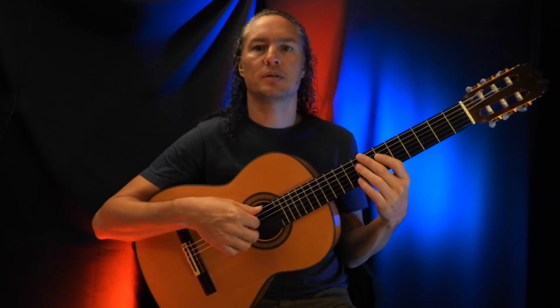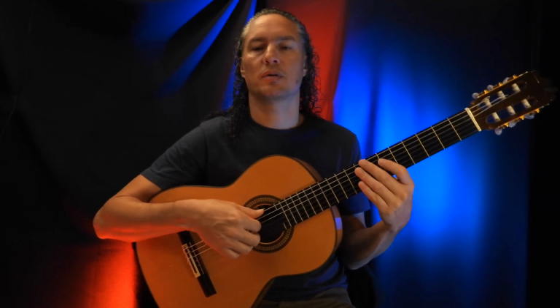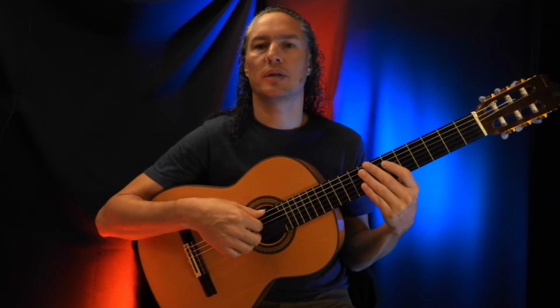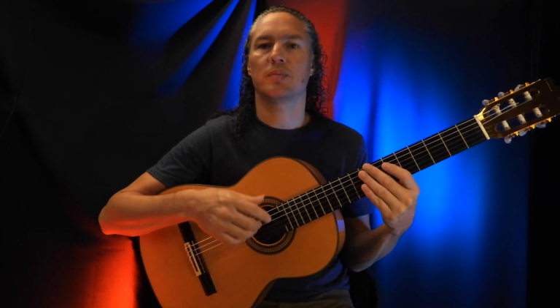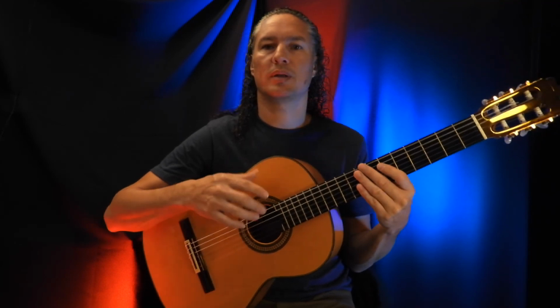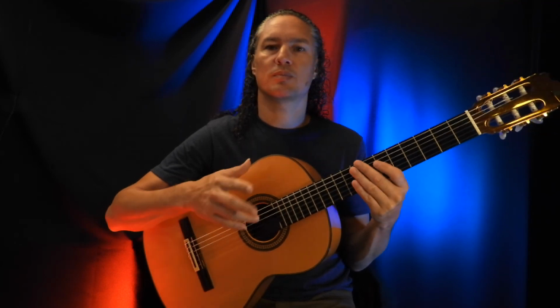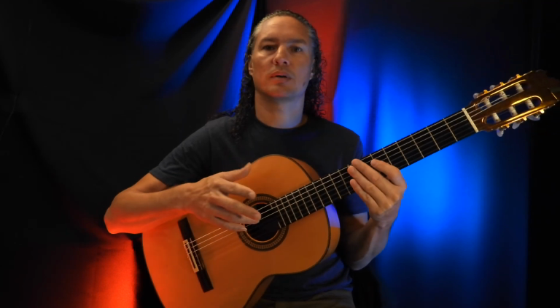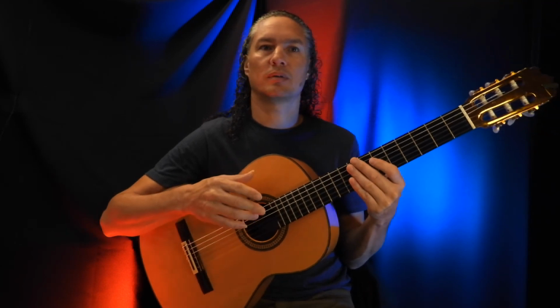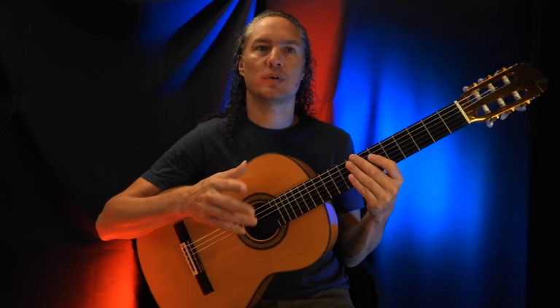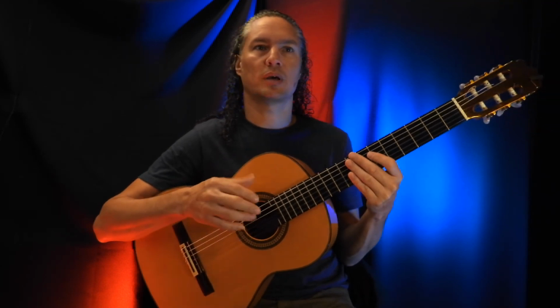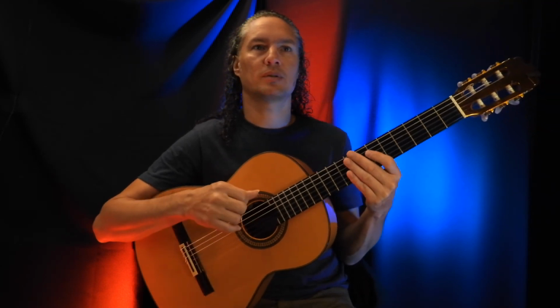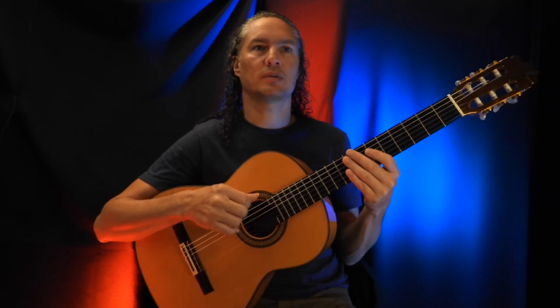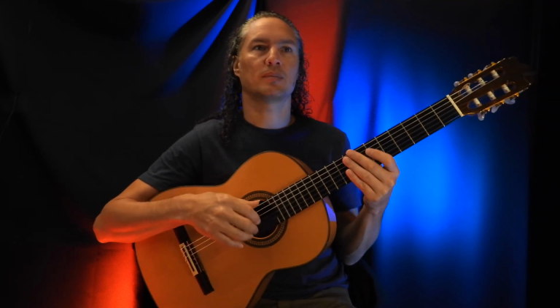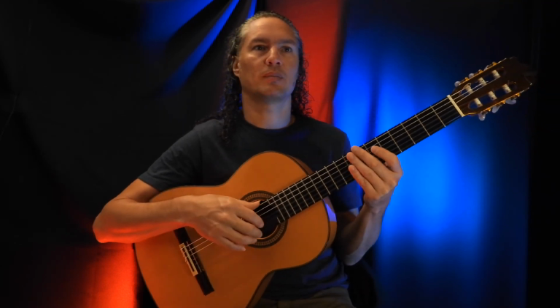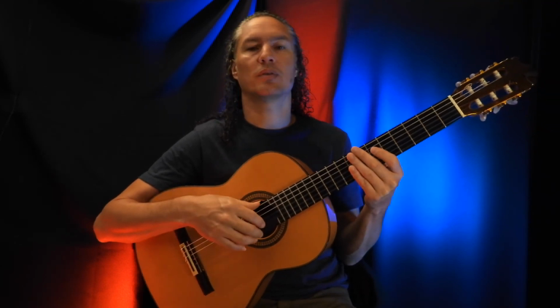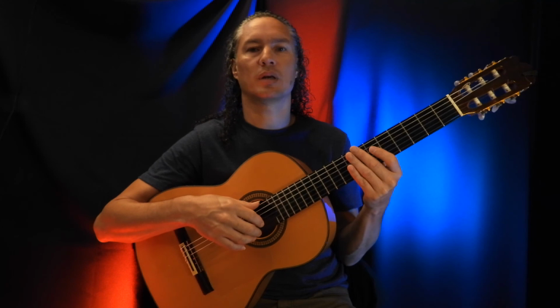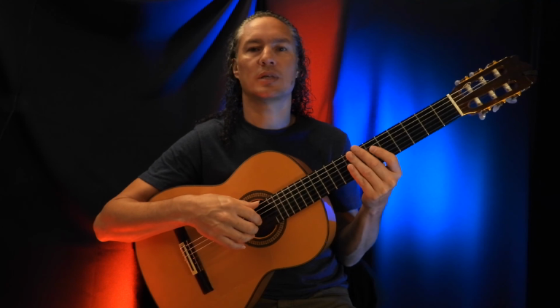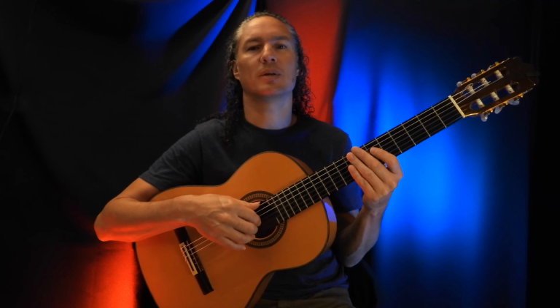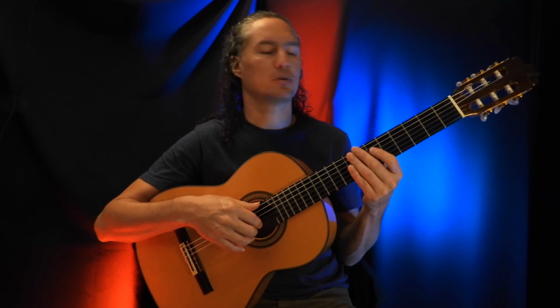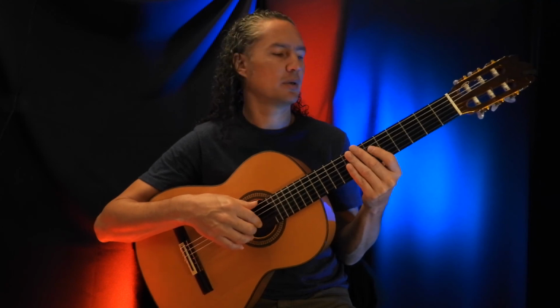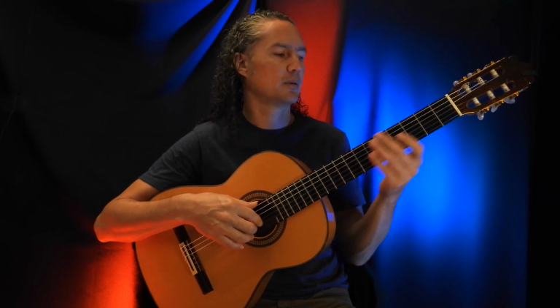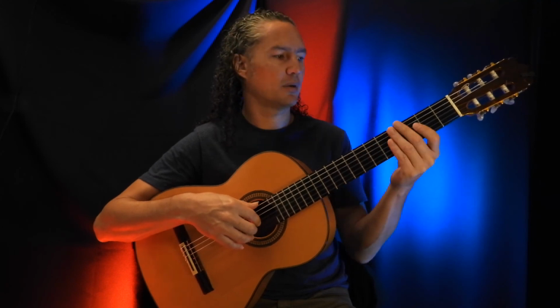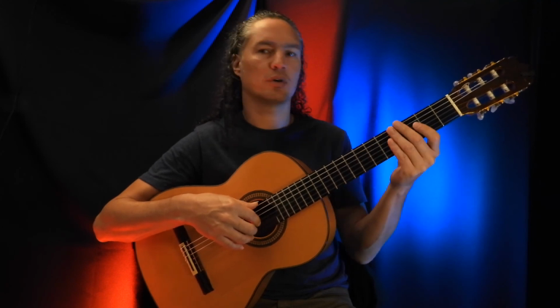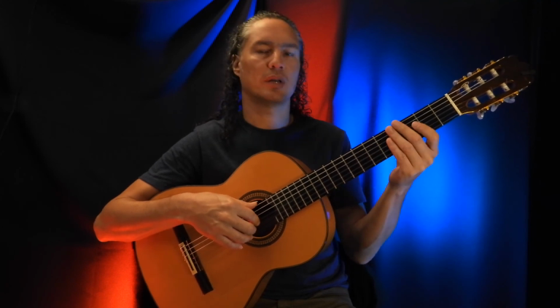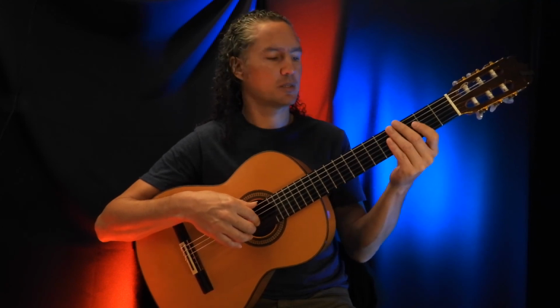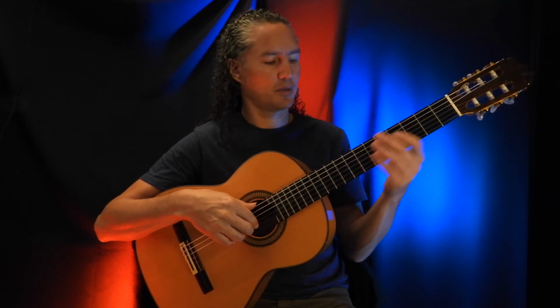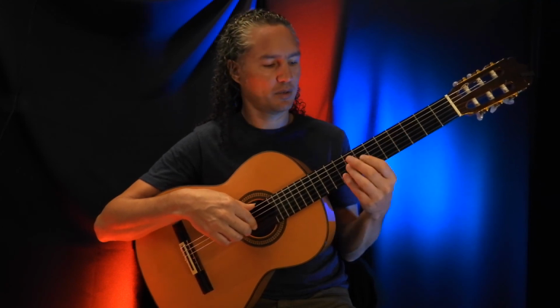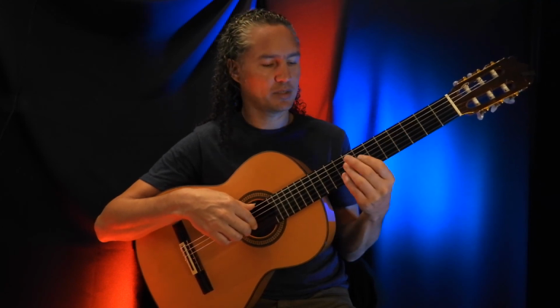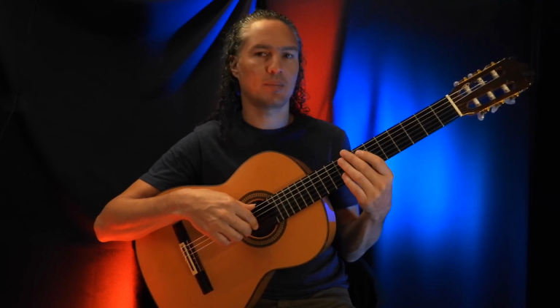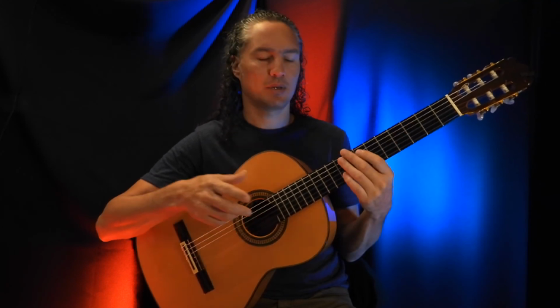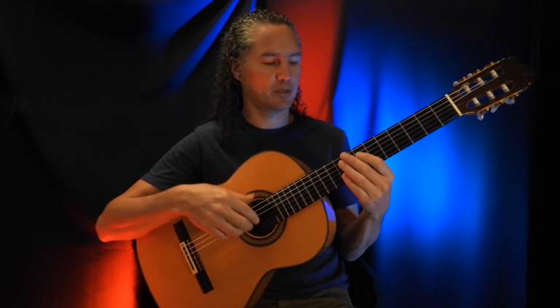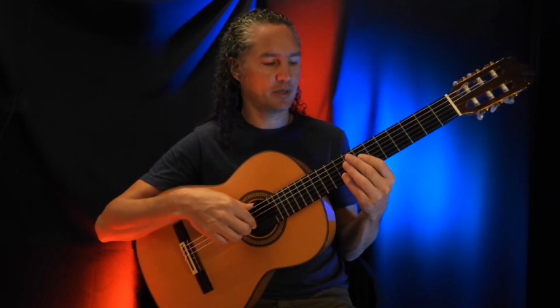And he's repeating this part three times, but the third time is a little bit shorter. I'll show you the last part — the last time he's playing this, the third time.